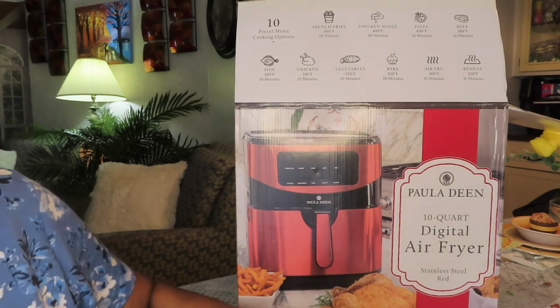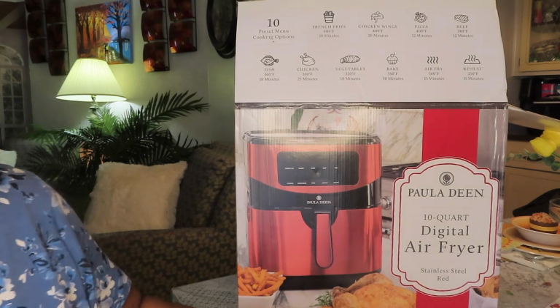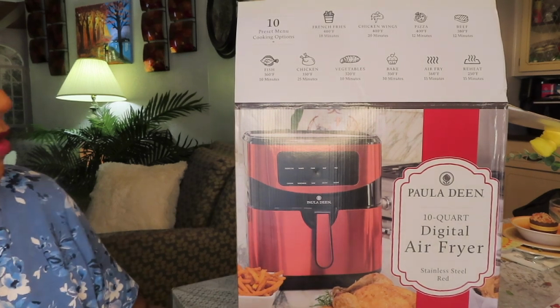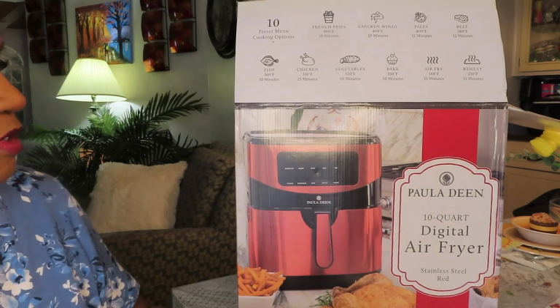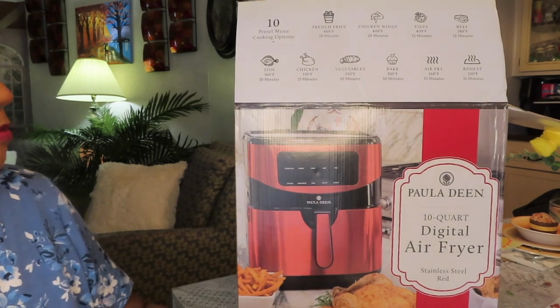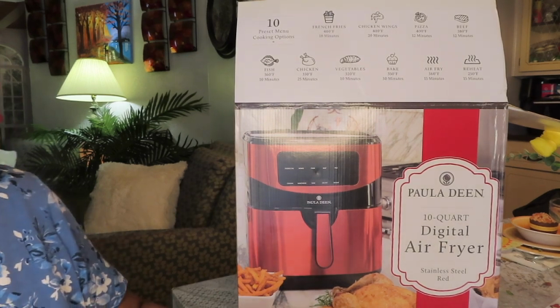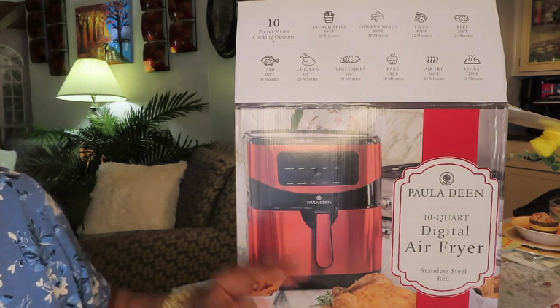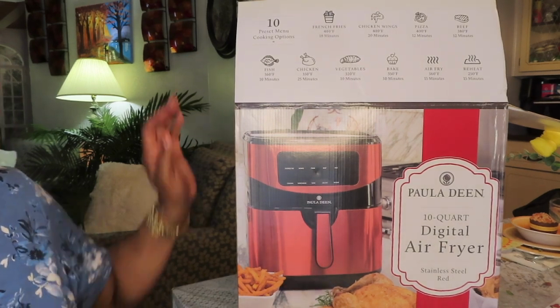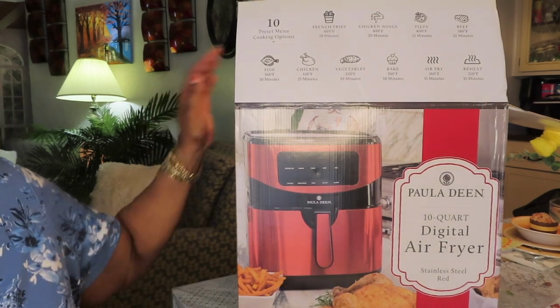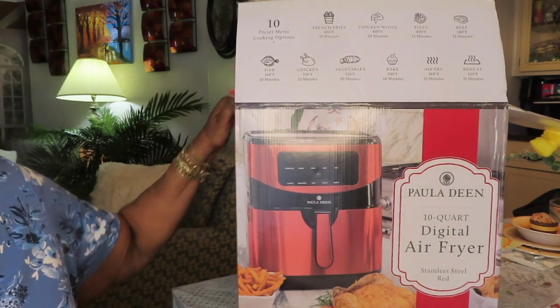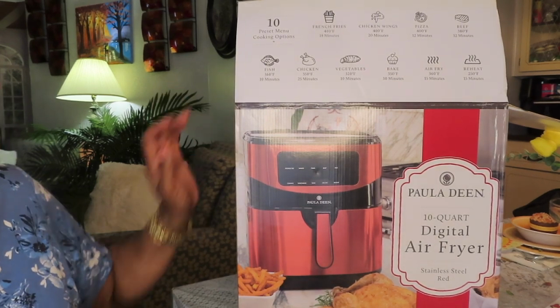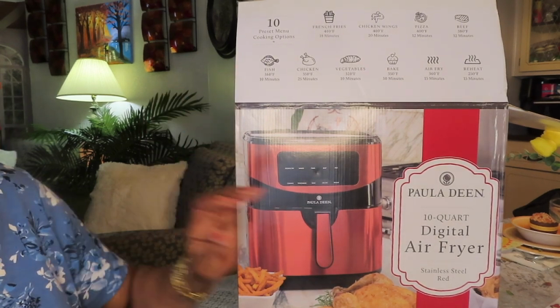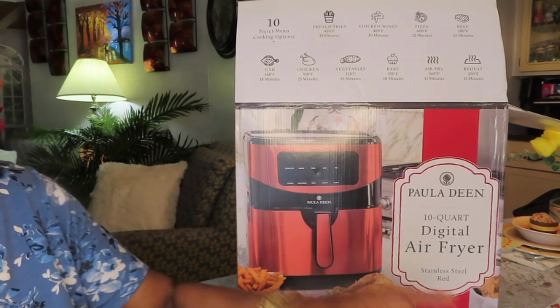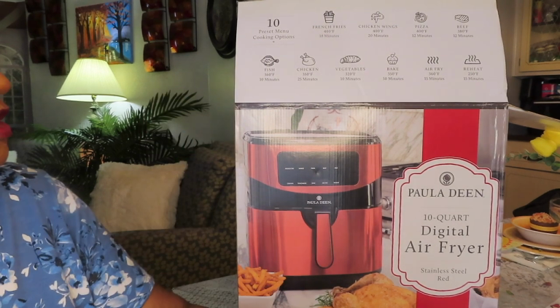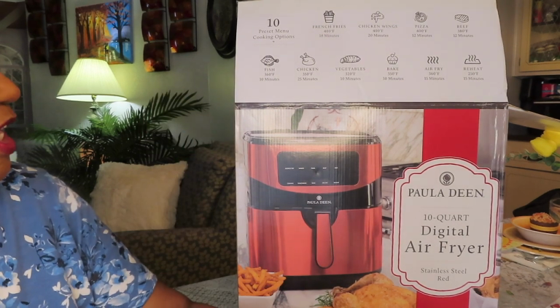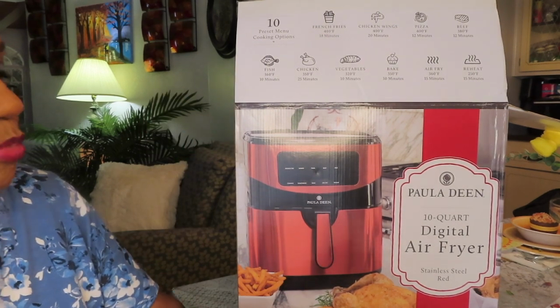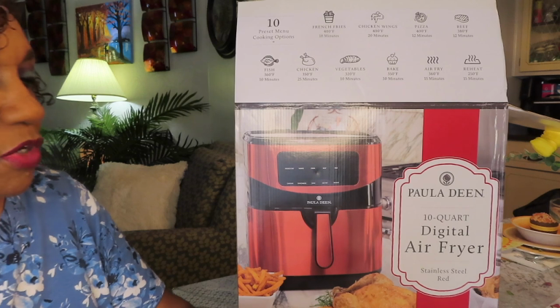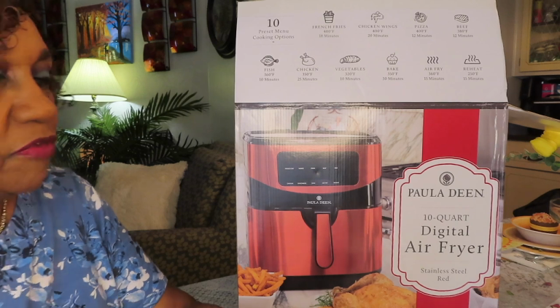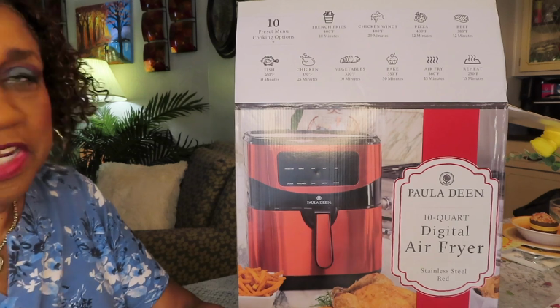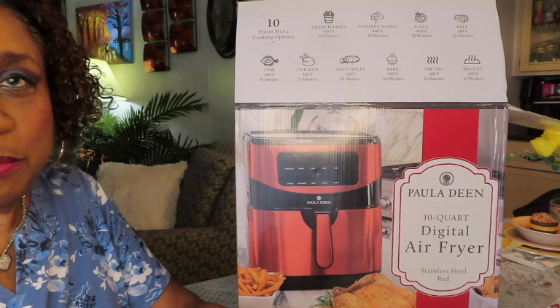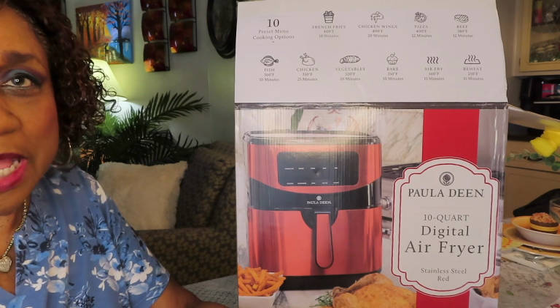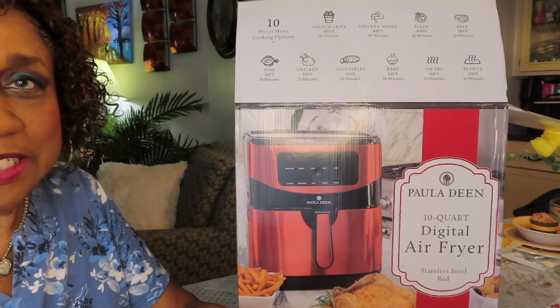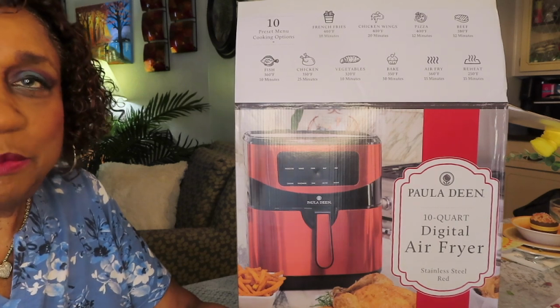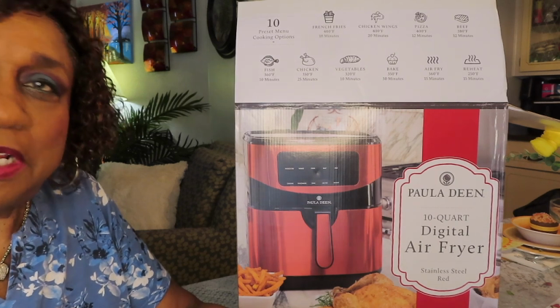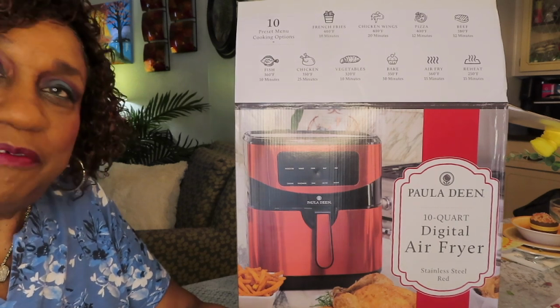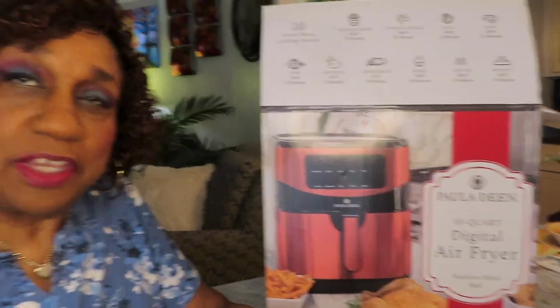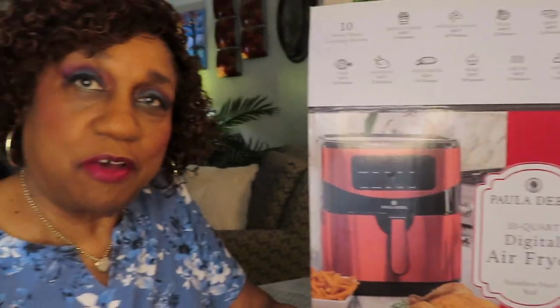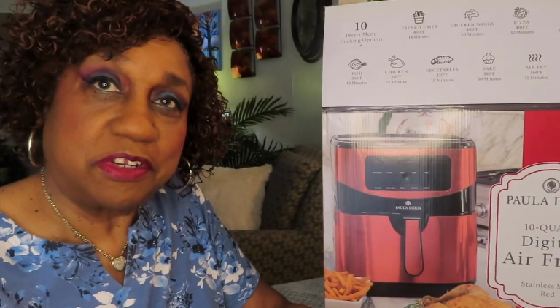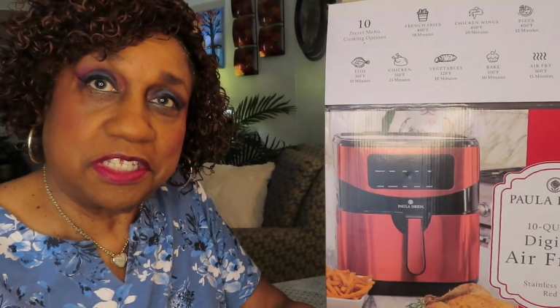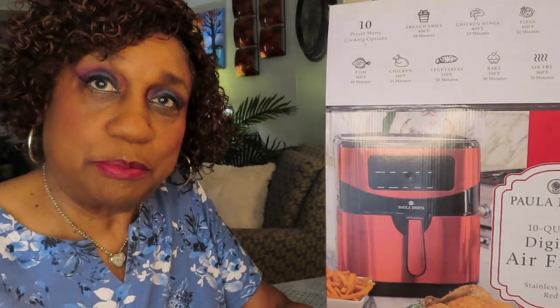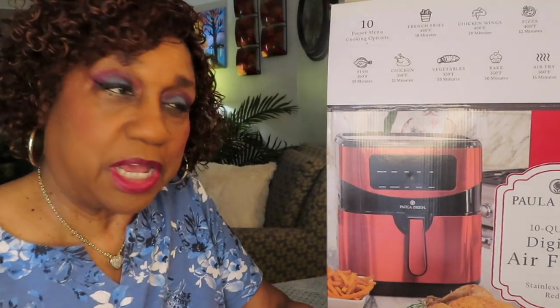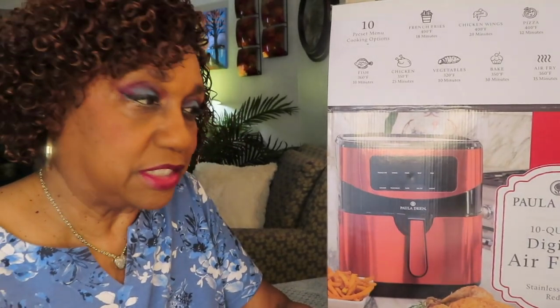I was going to put the air fryer on the table and already unbox it, but I figured y'all want to see the unboxing.